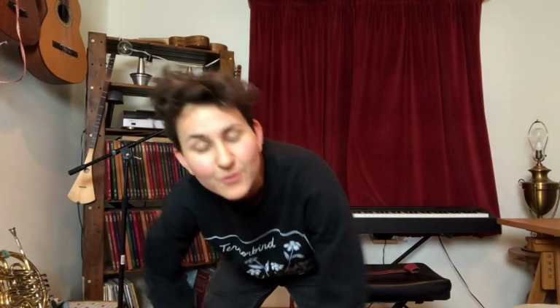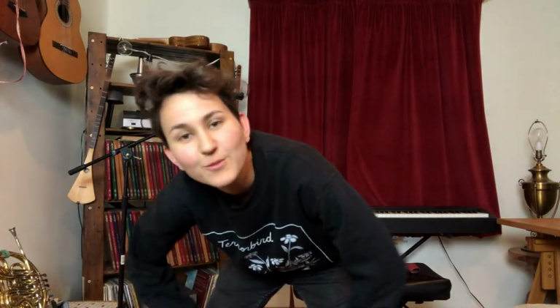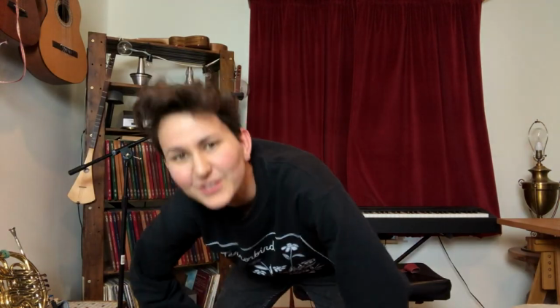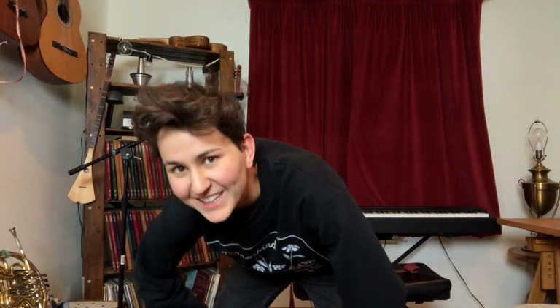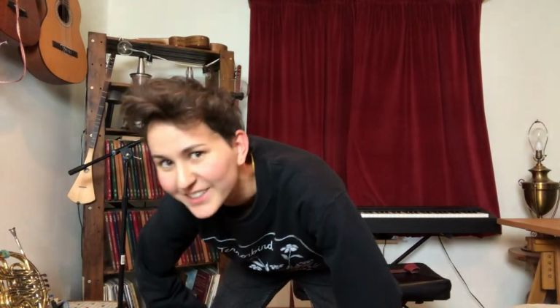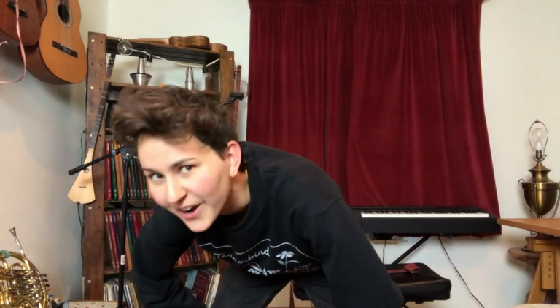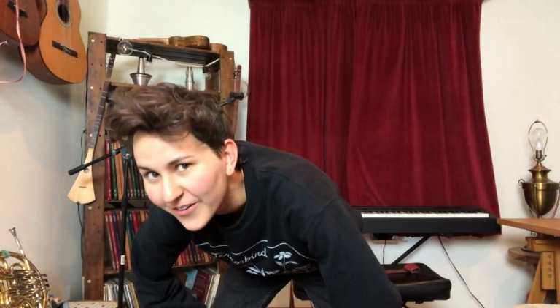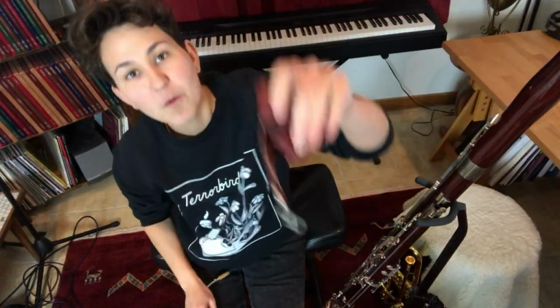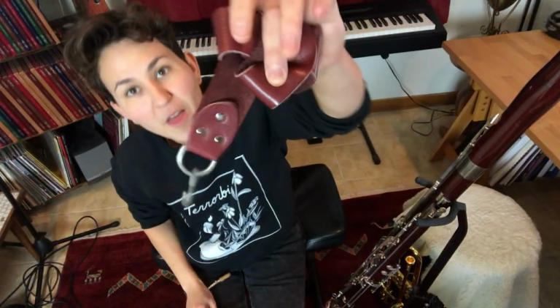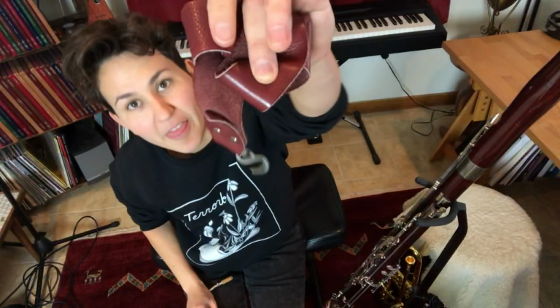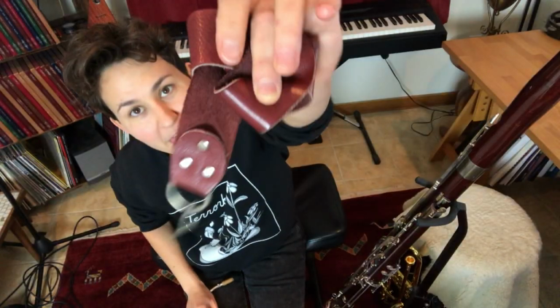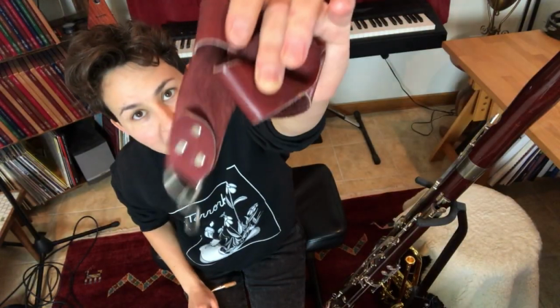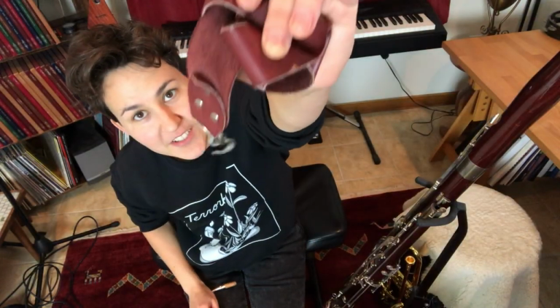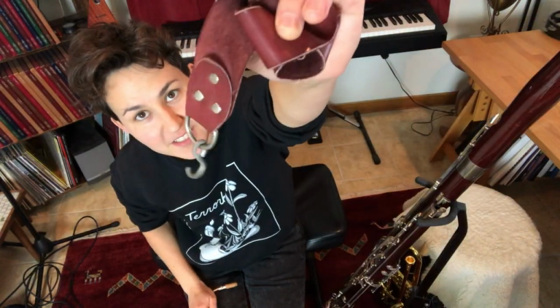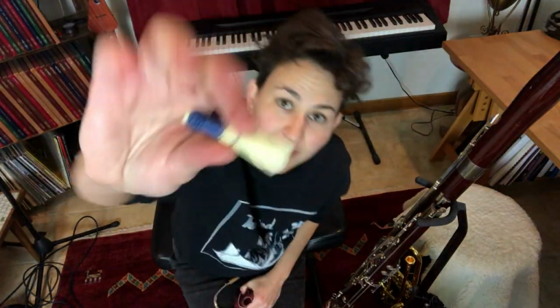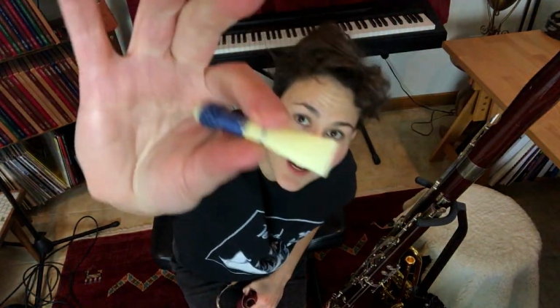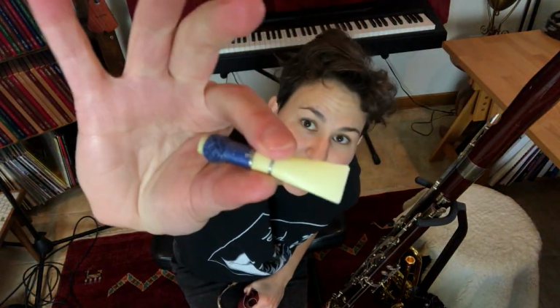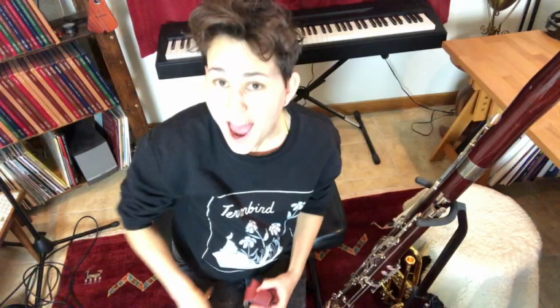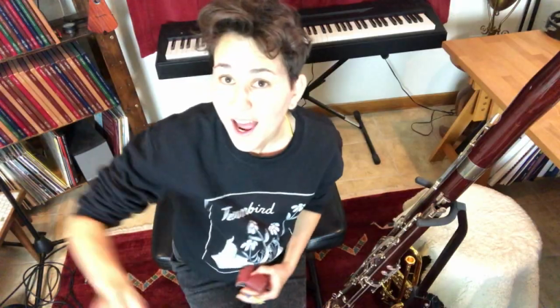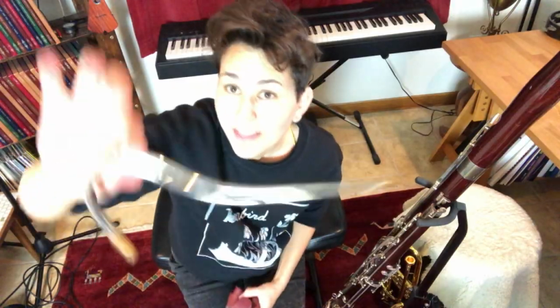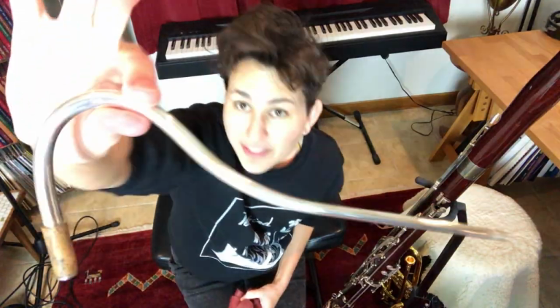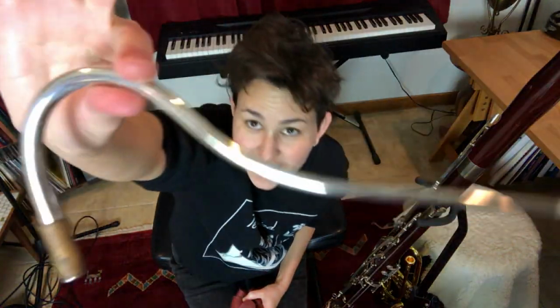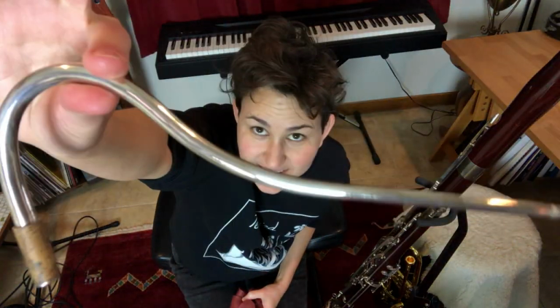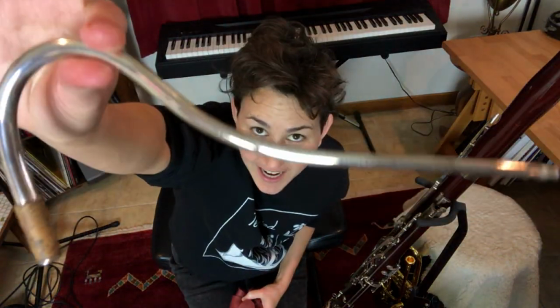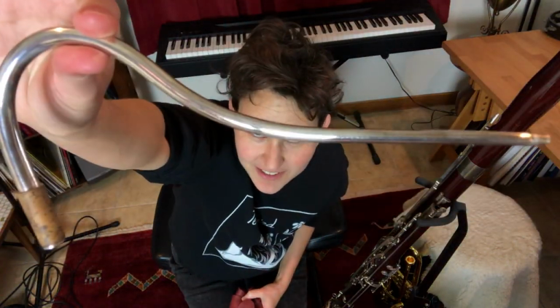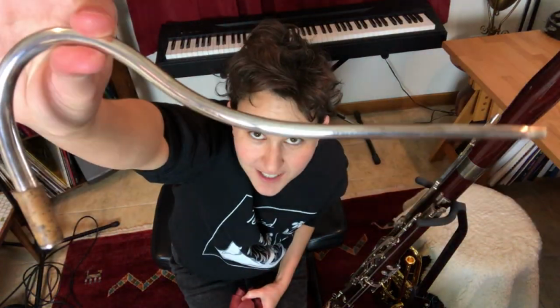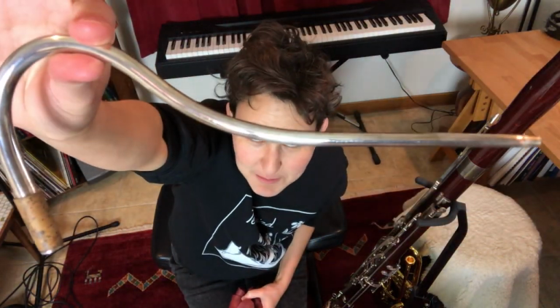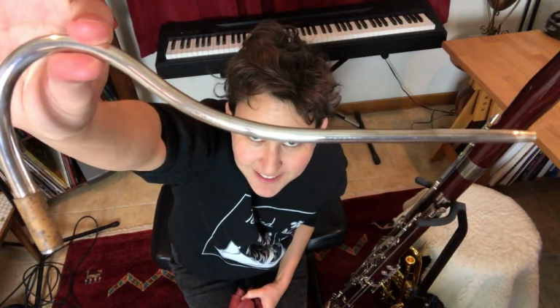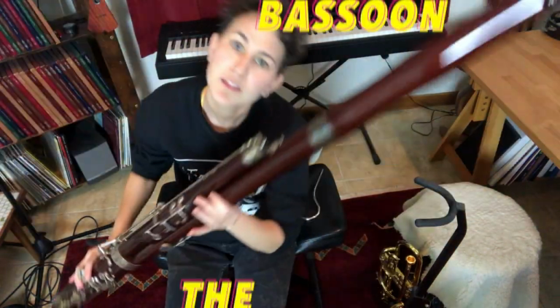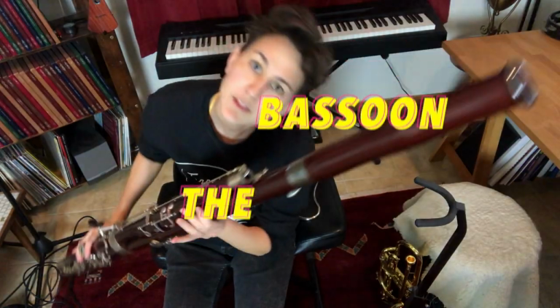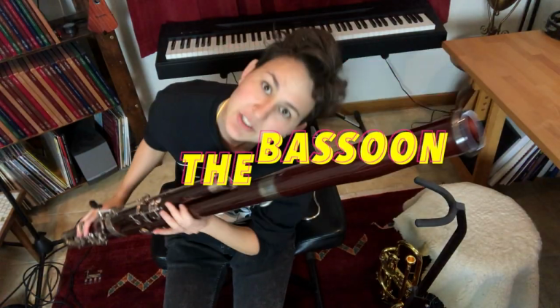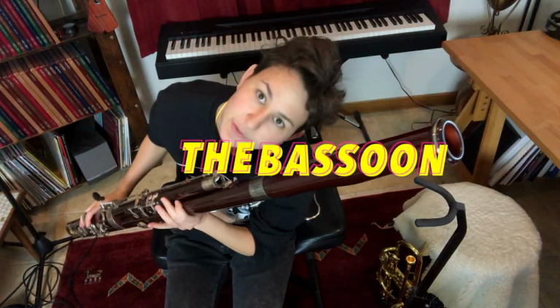Would you like to know what this, this, and this have in common? The bassoon.